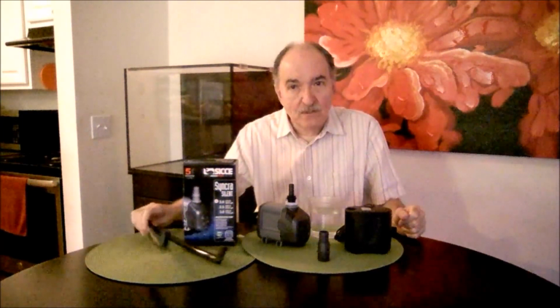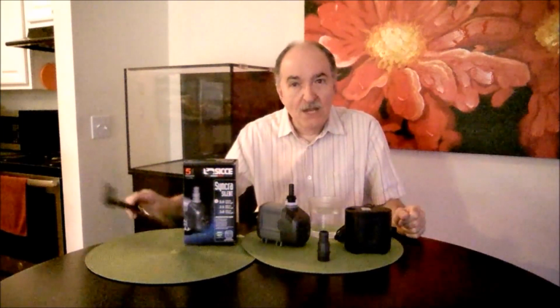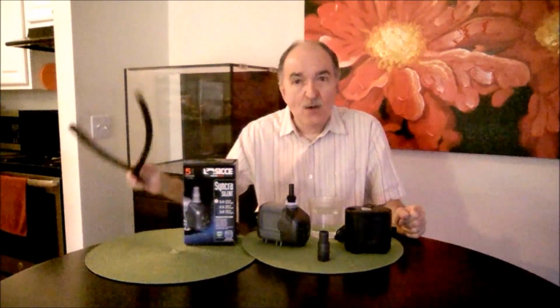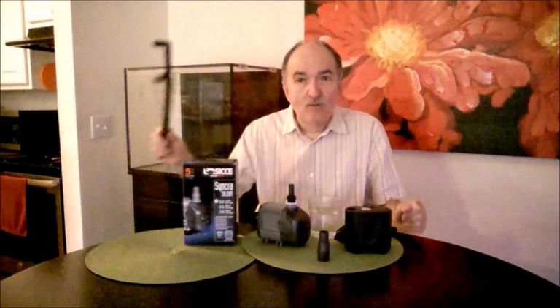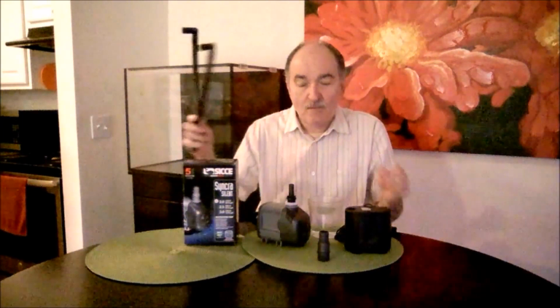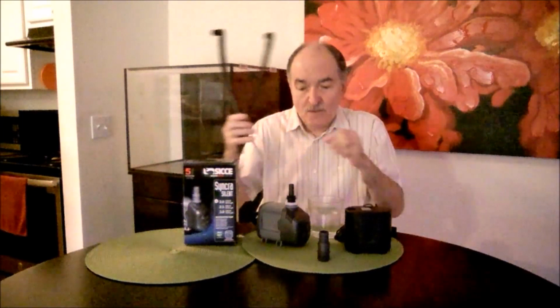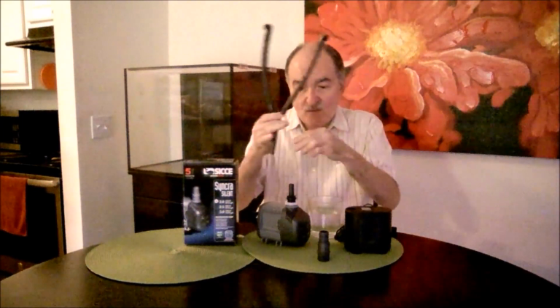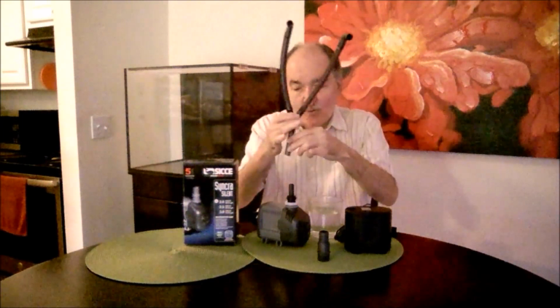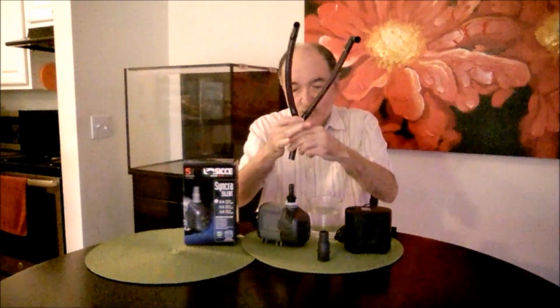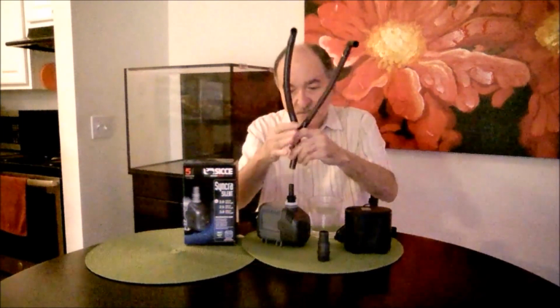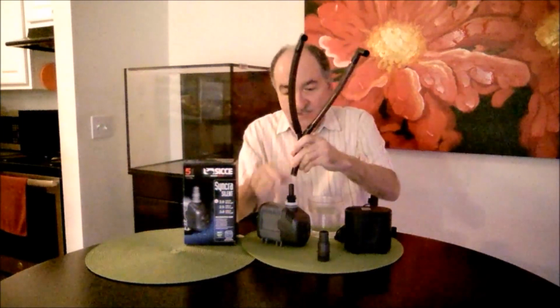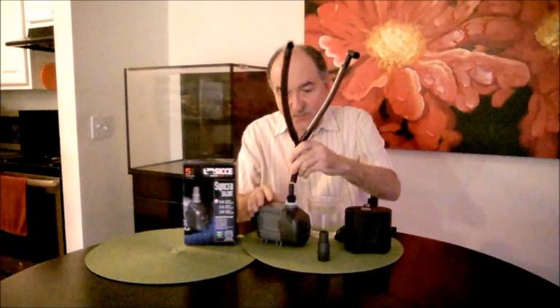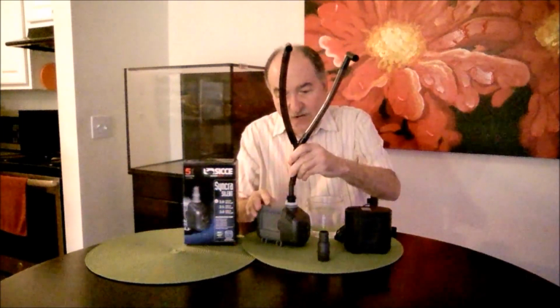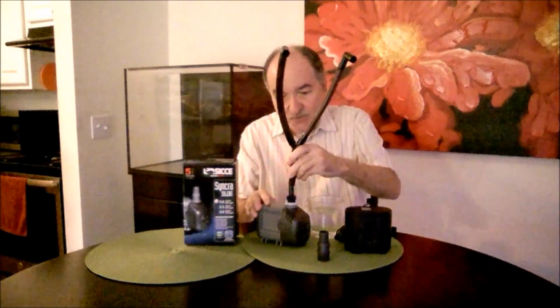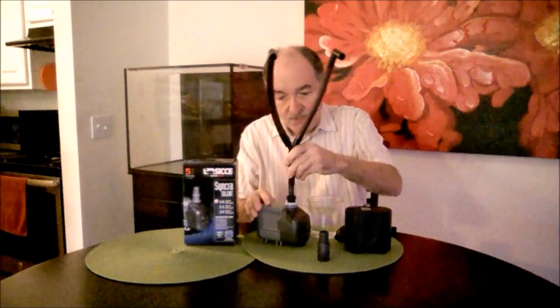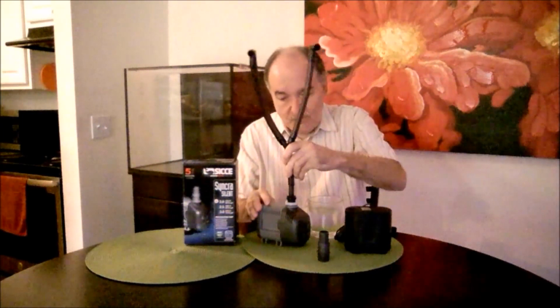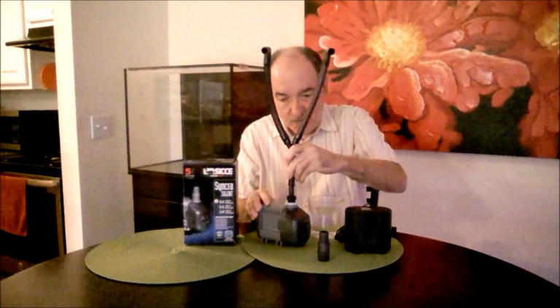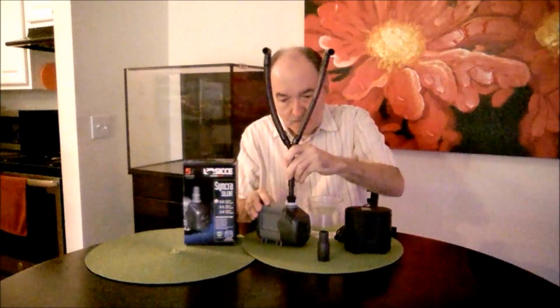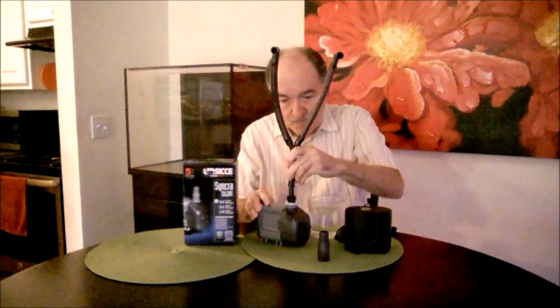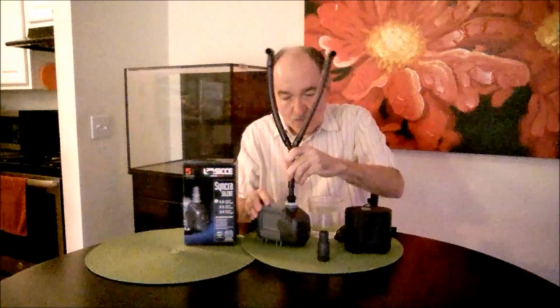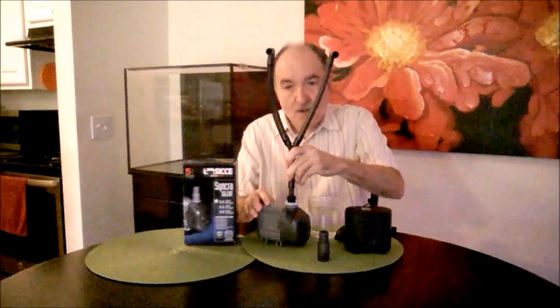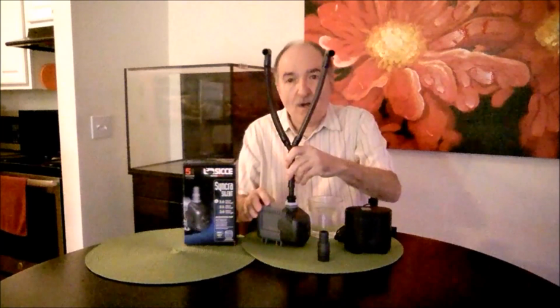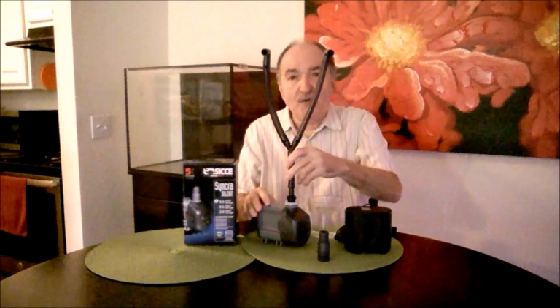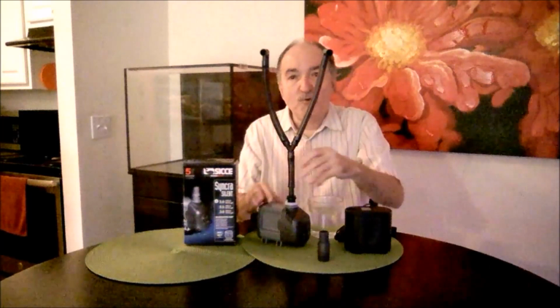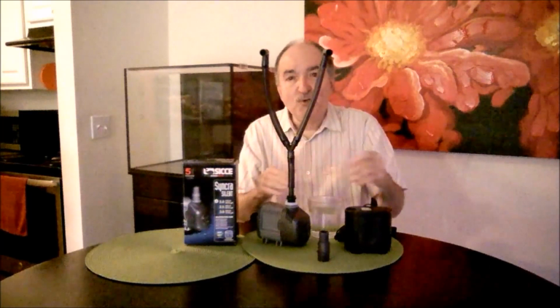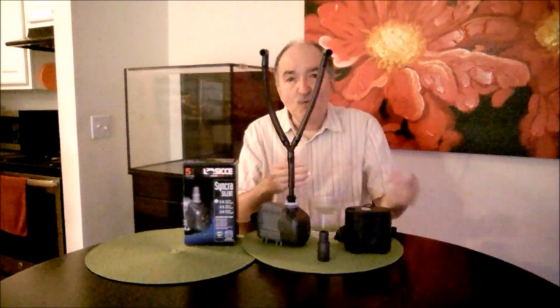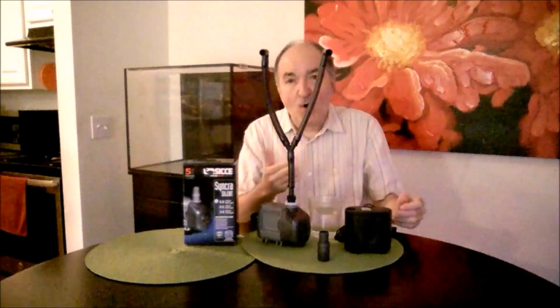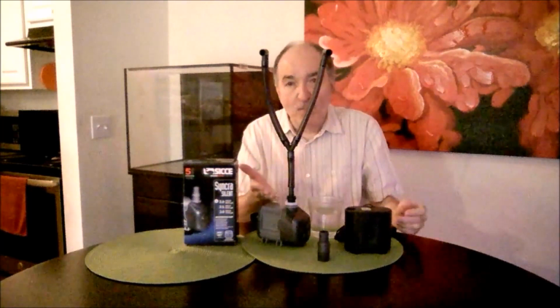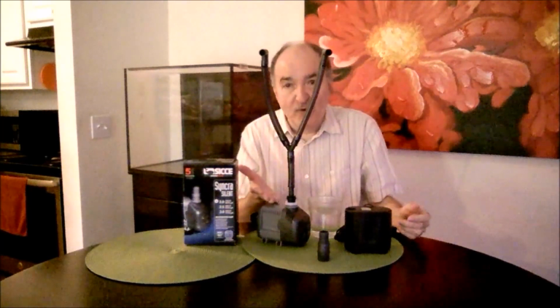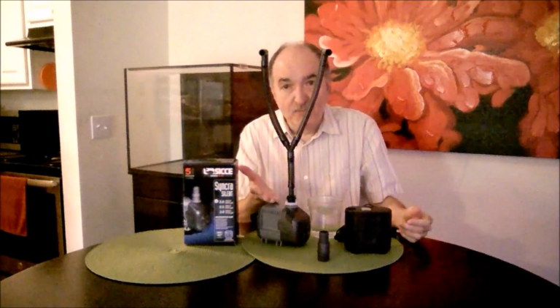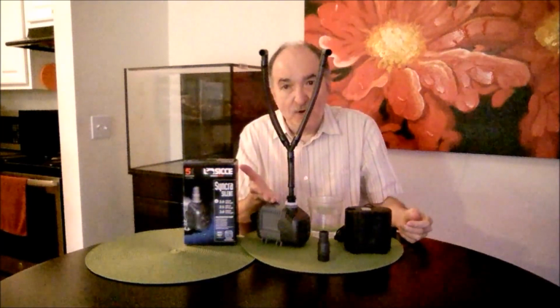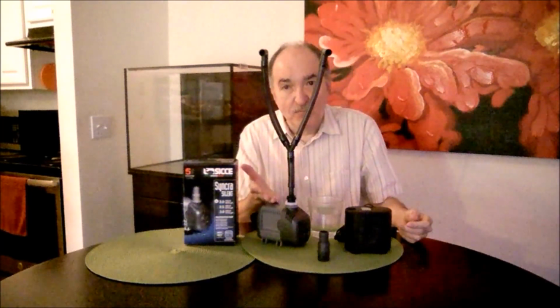There's your conversion. This would actually fit on your new upgraded pump.